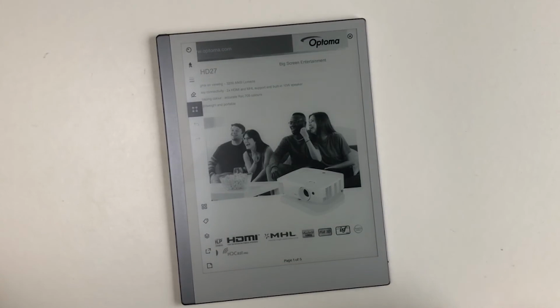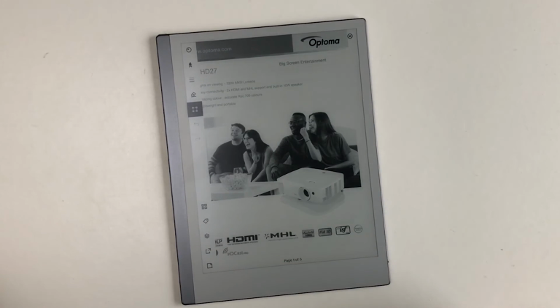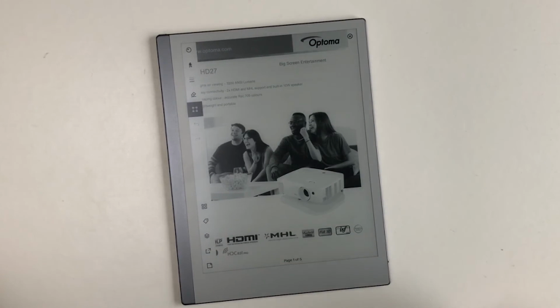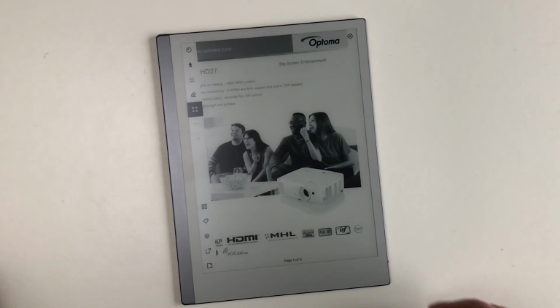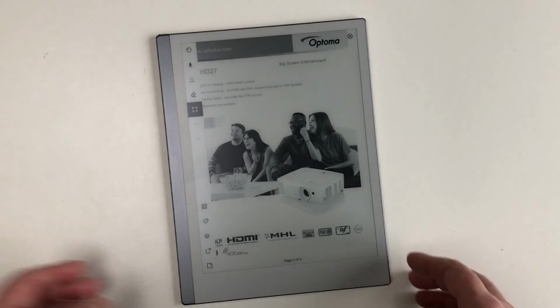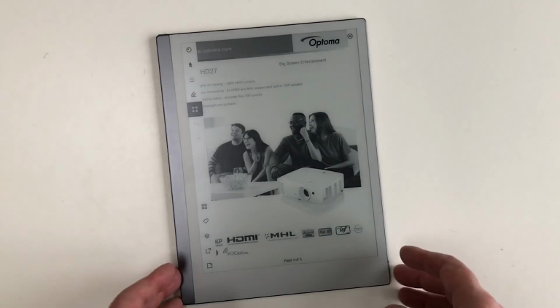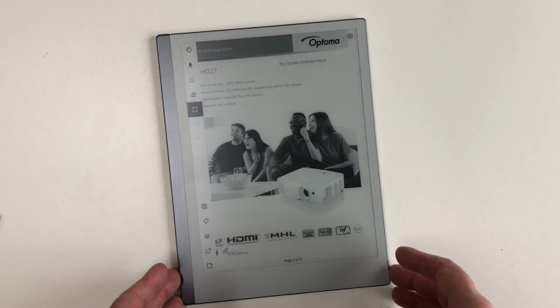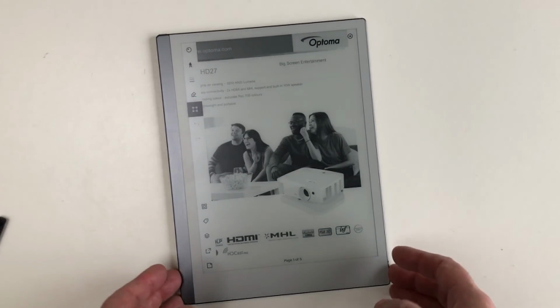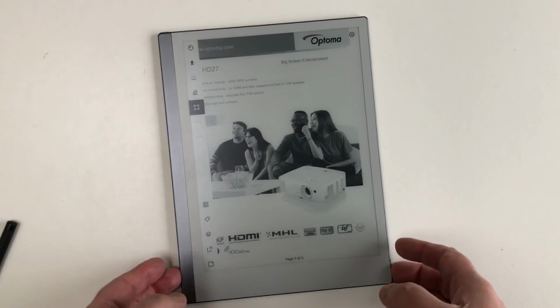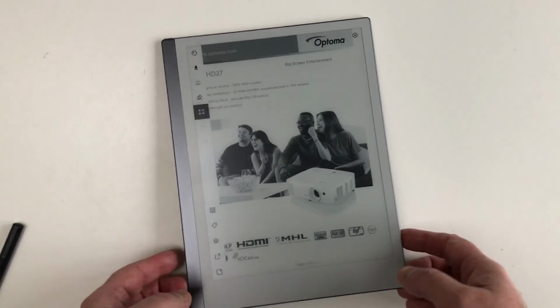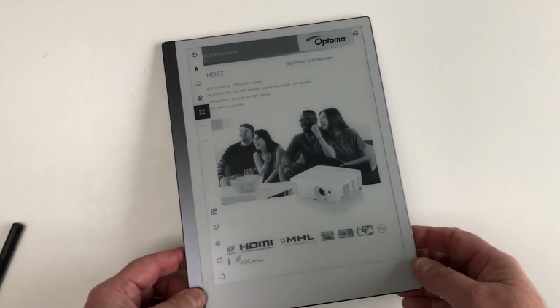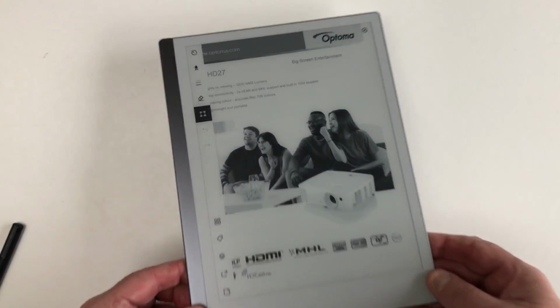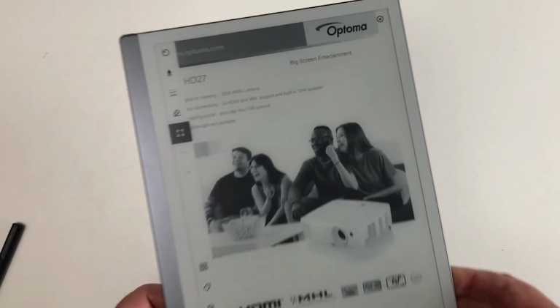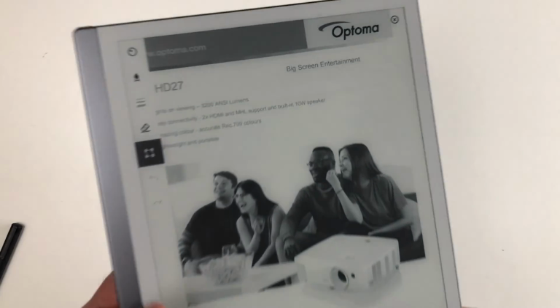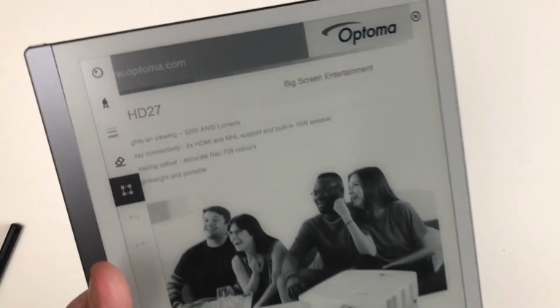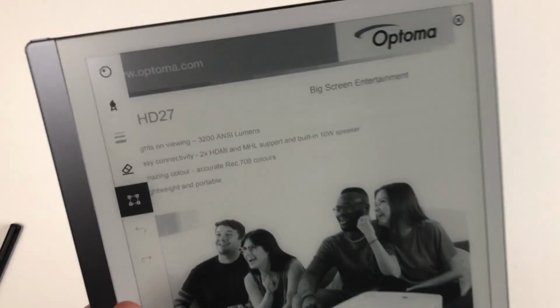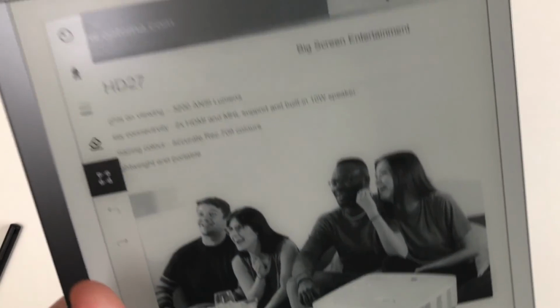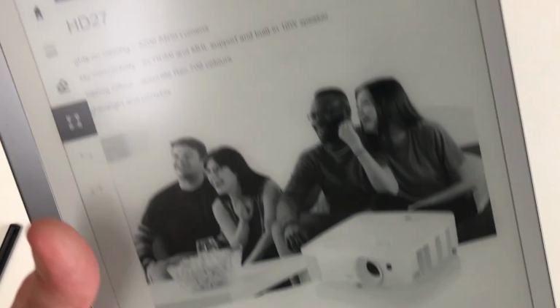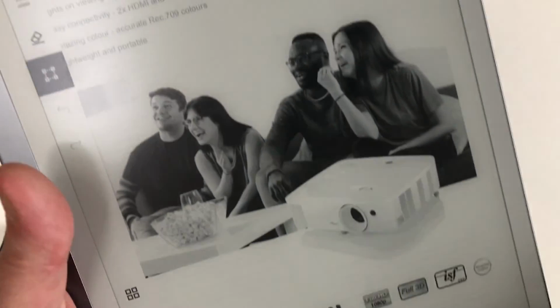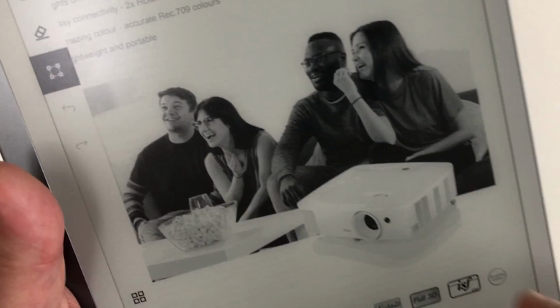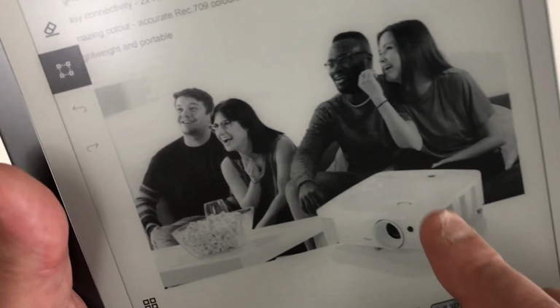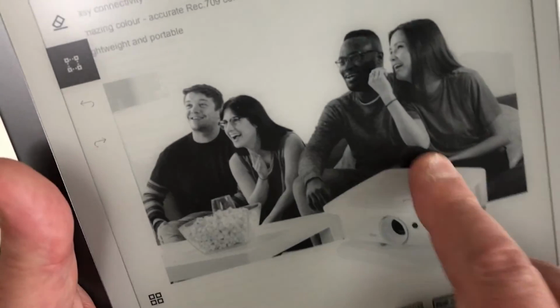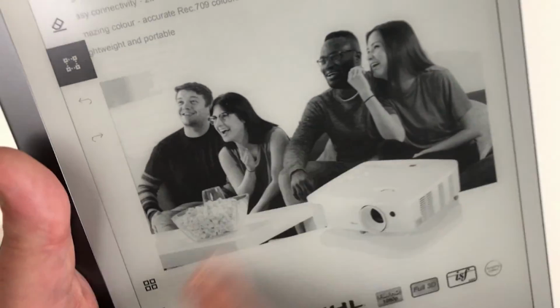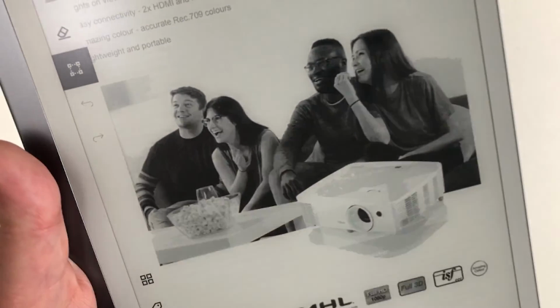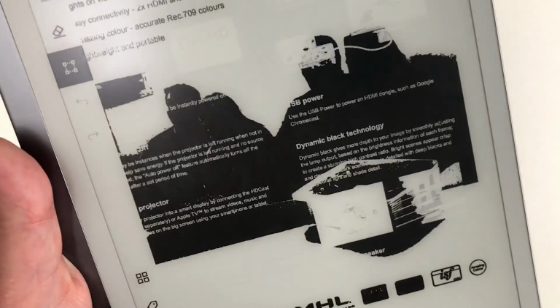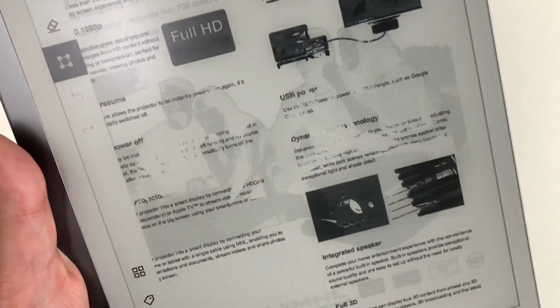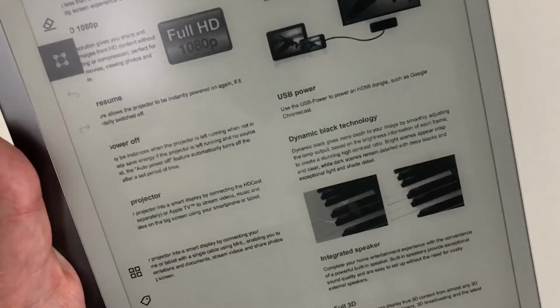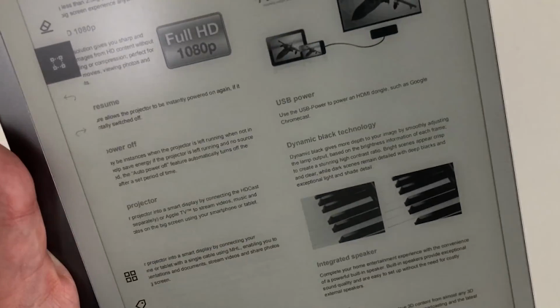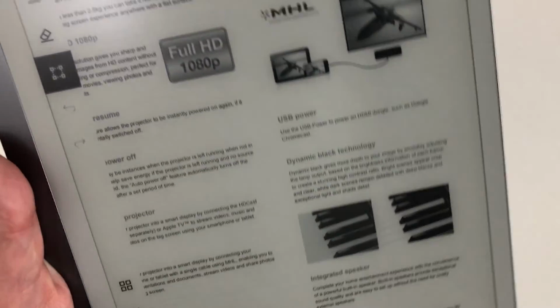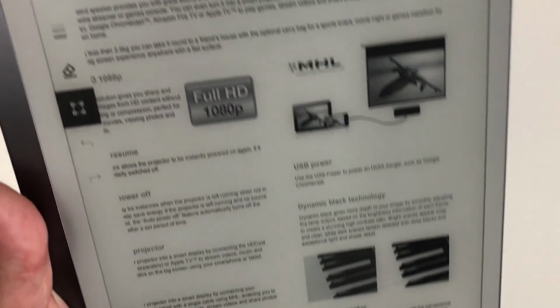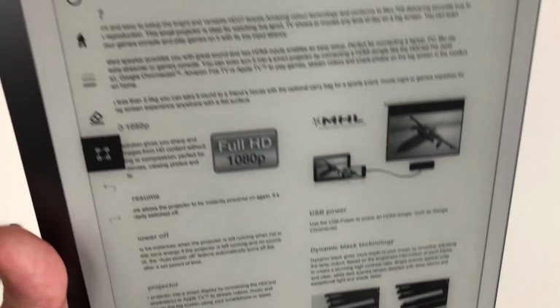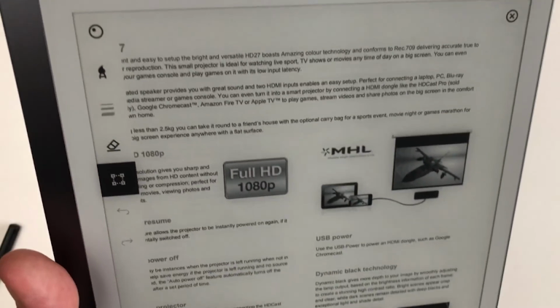Here's the tablet scrolling through some PDF documents. It does have a weird page refresh, but you soon get used to it.